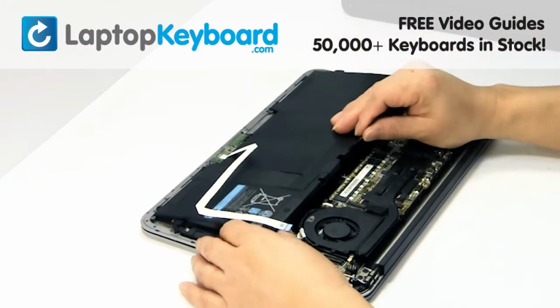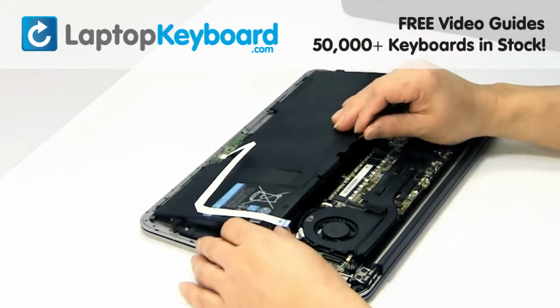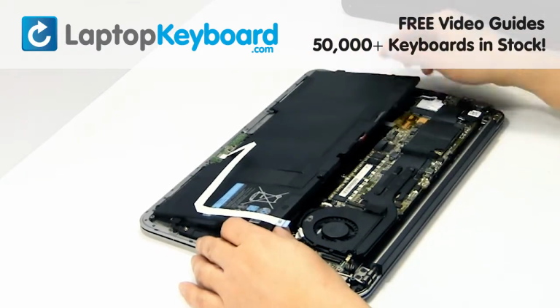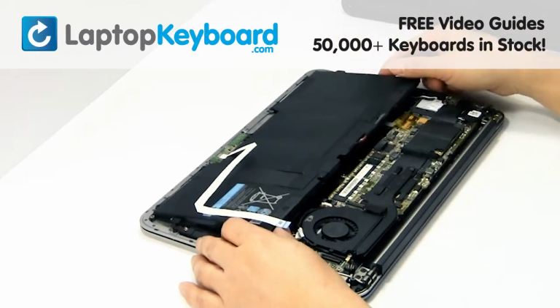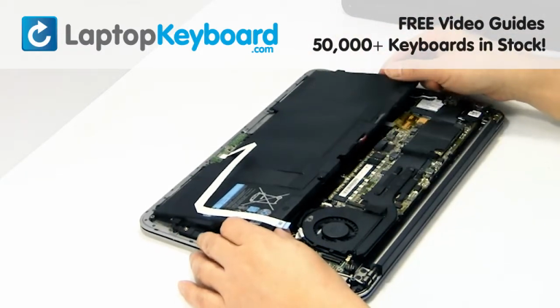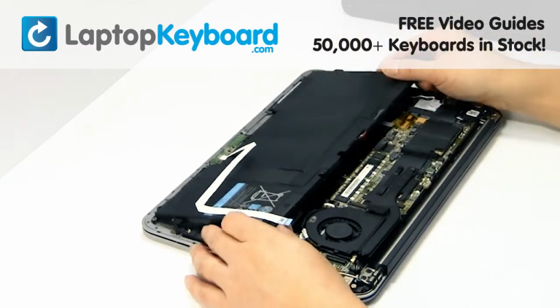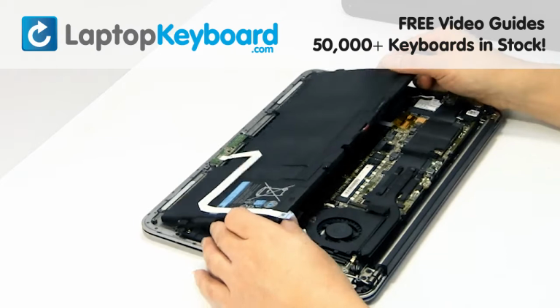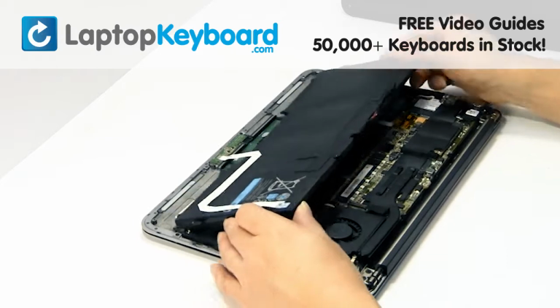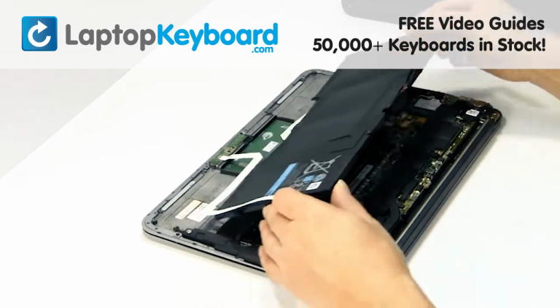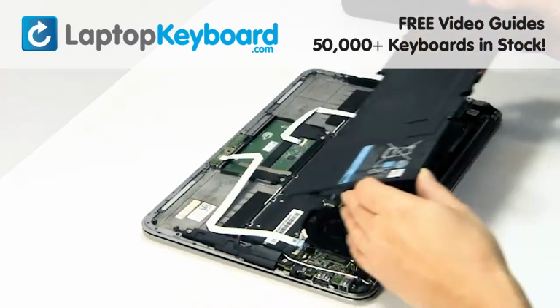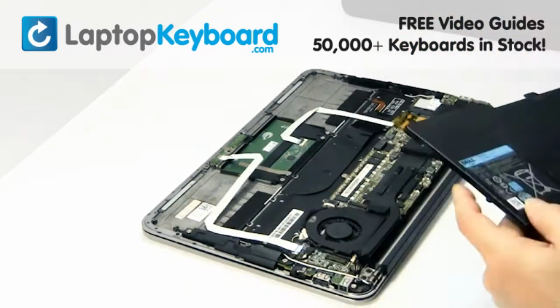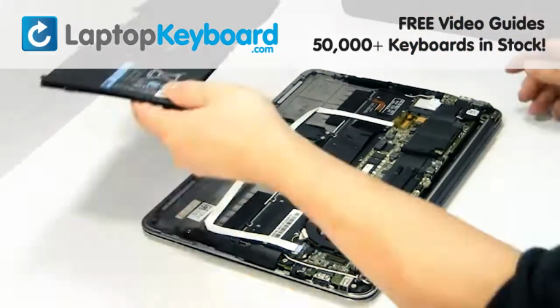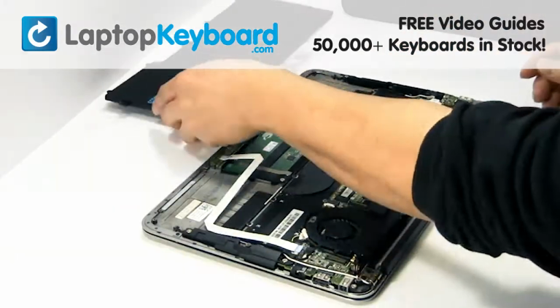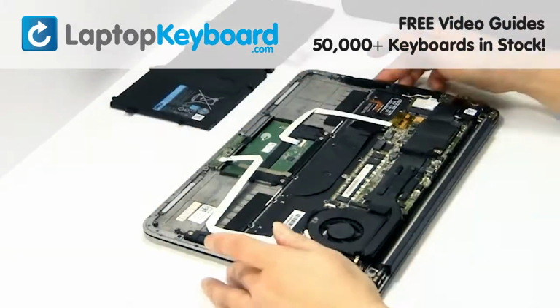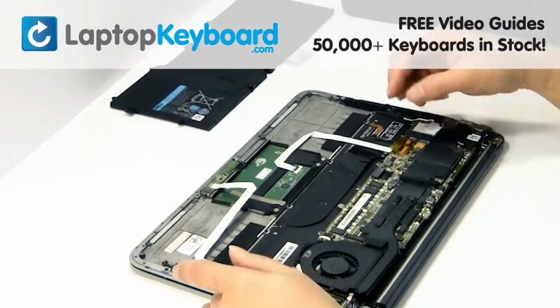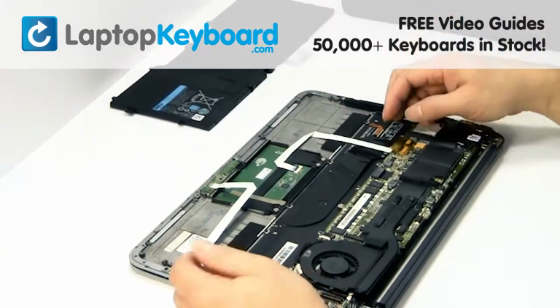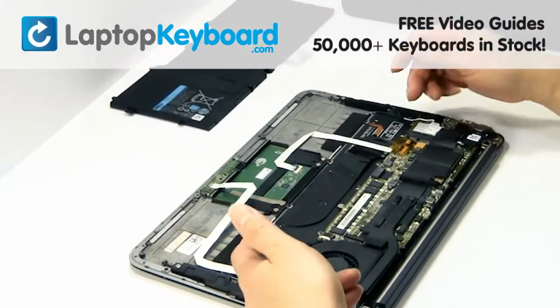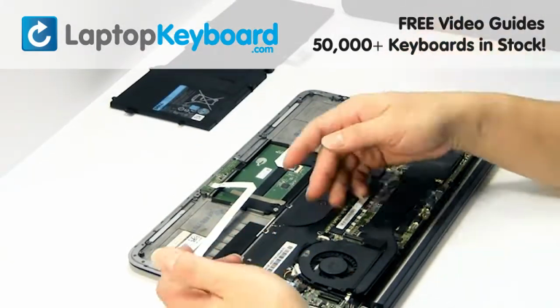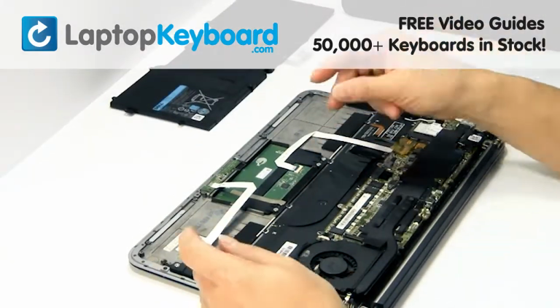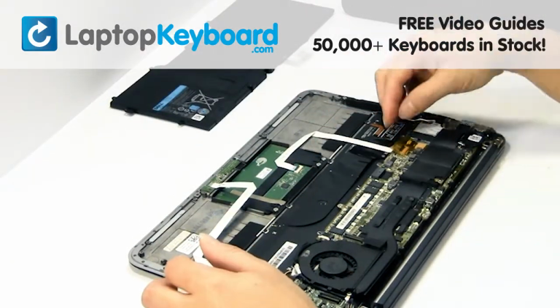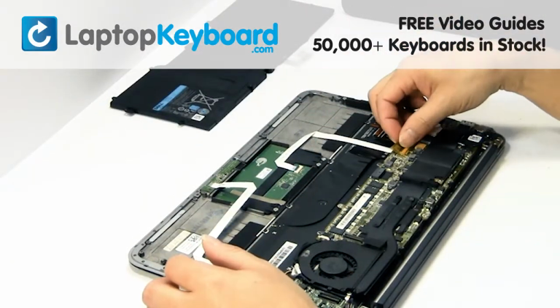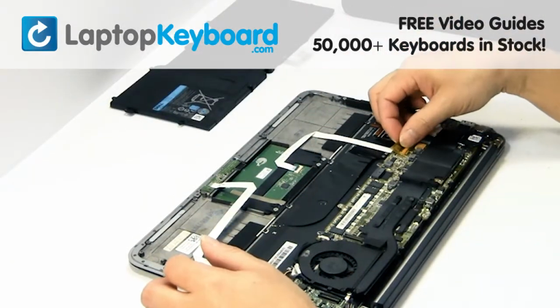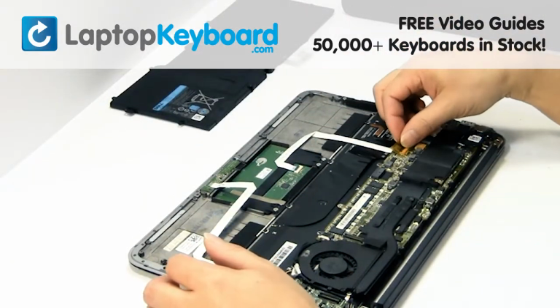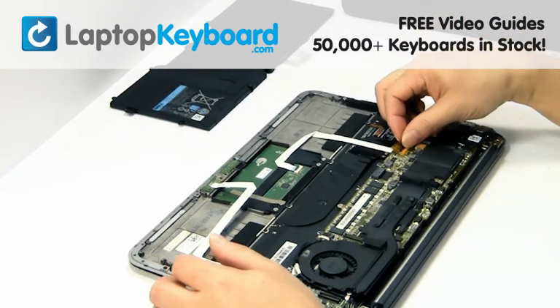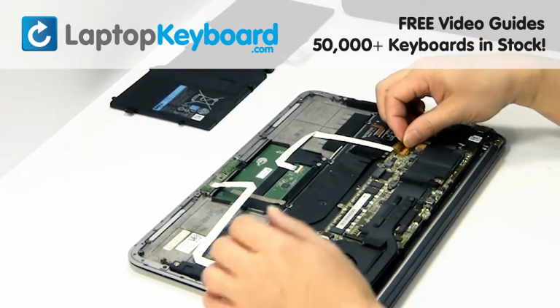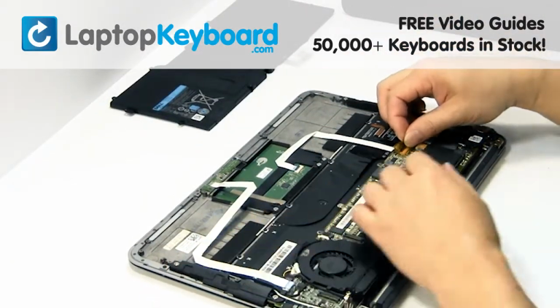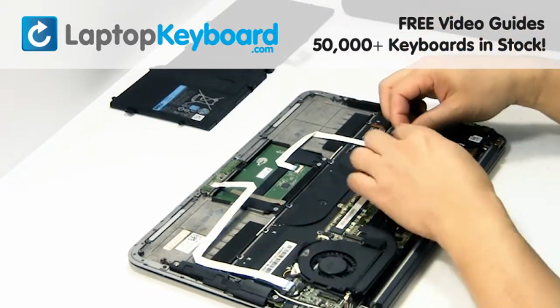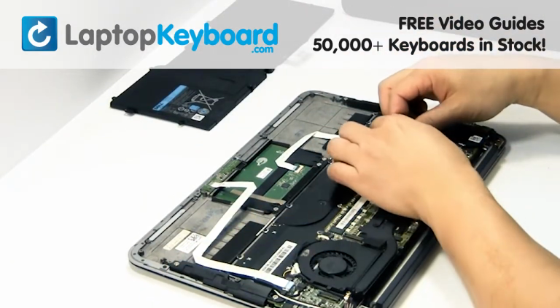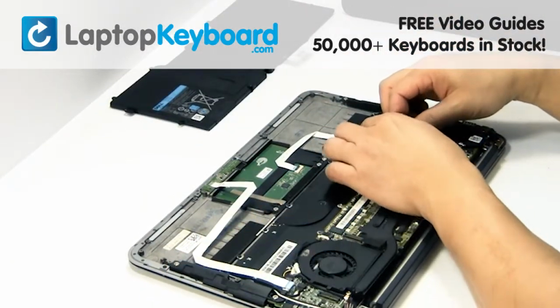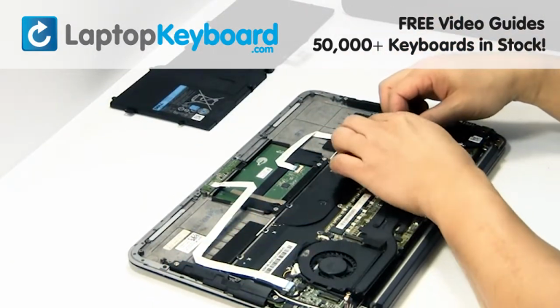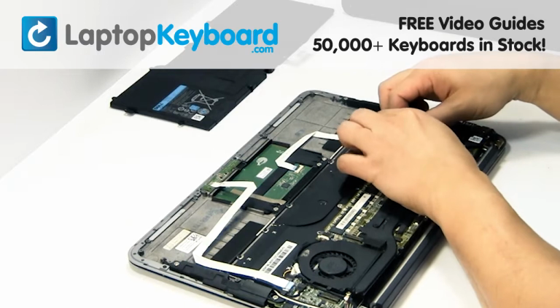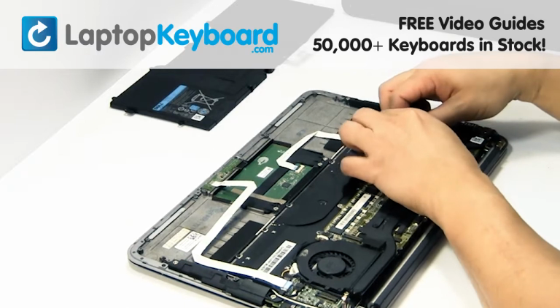Remove the laptop battery. Unplug the cable.